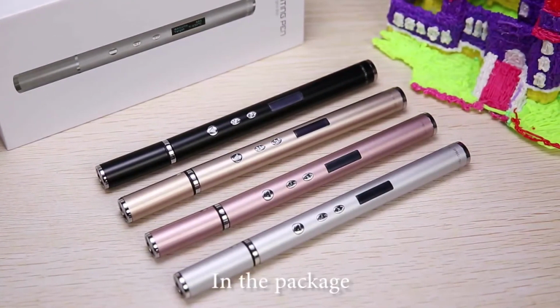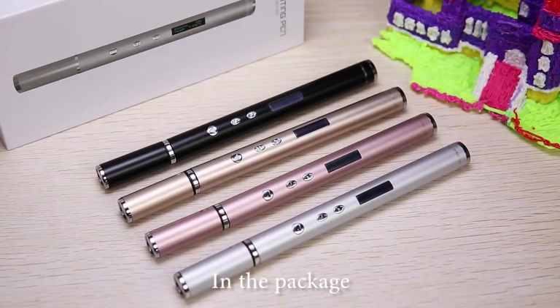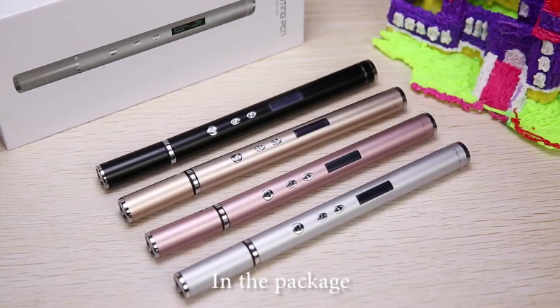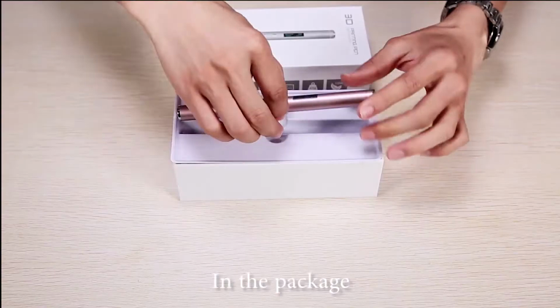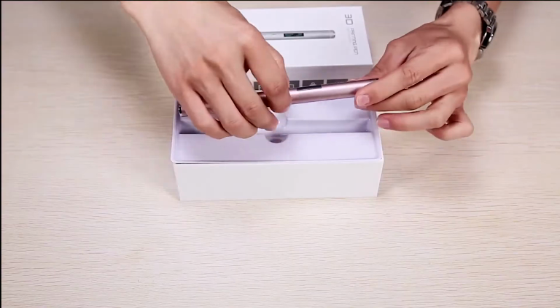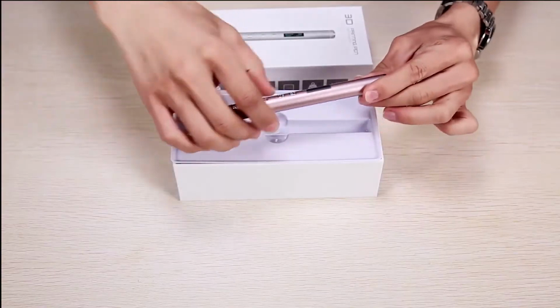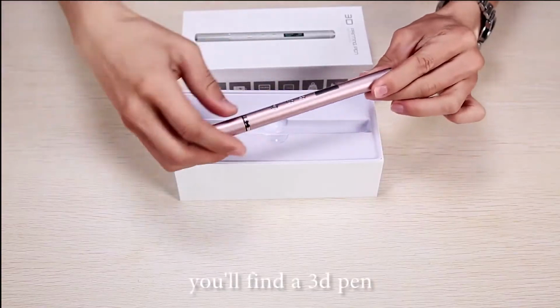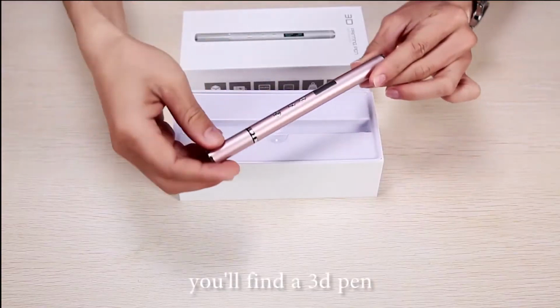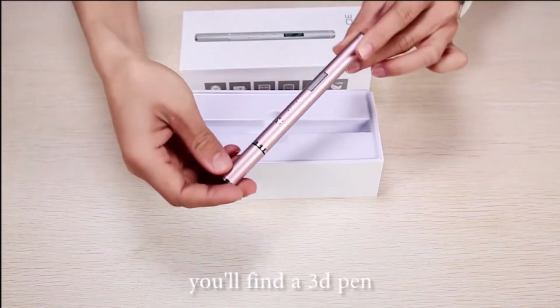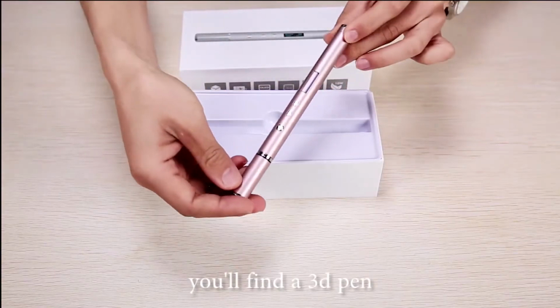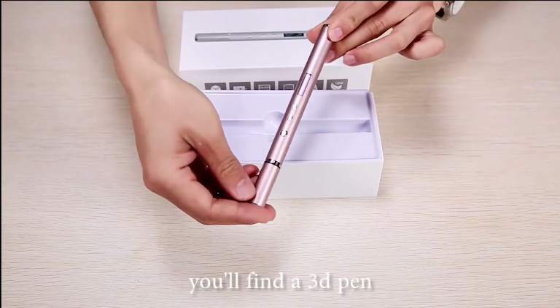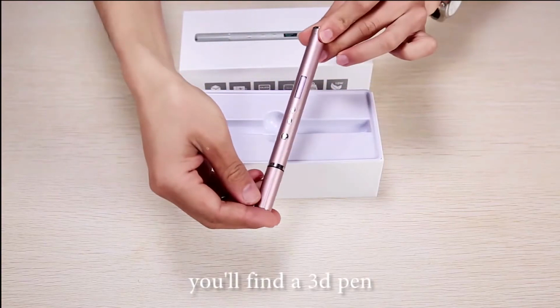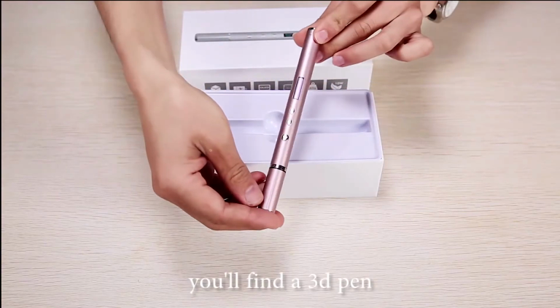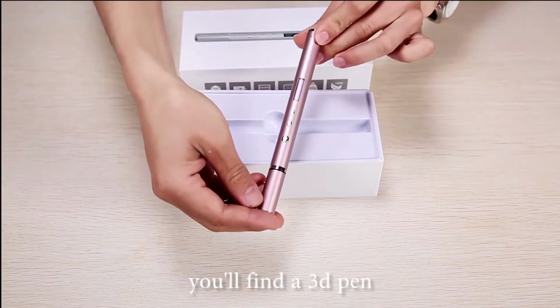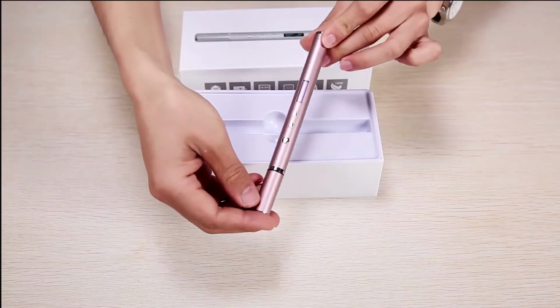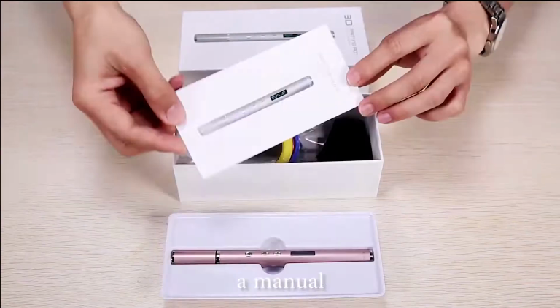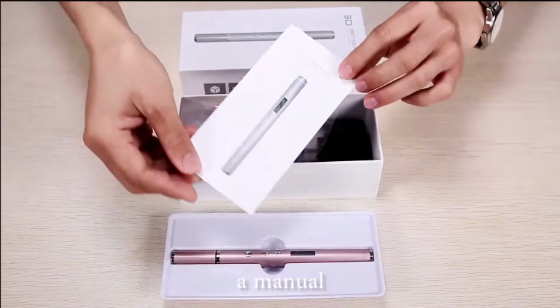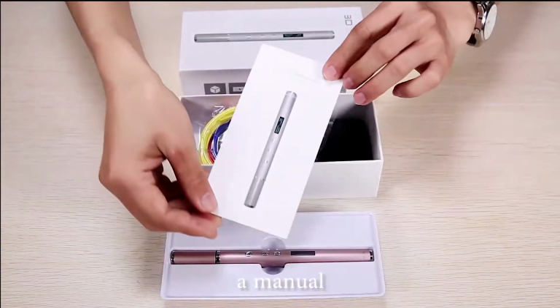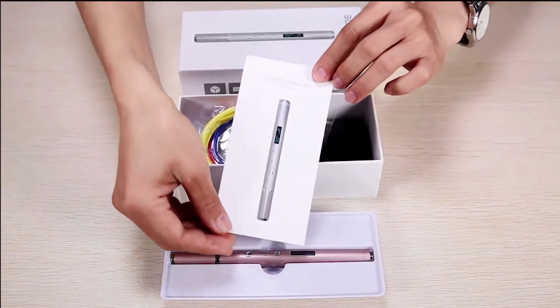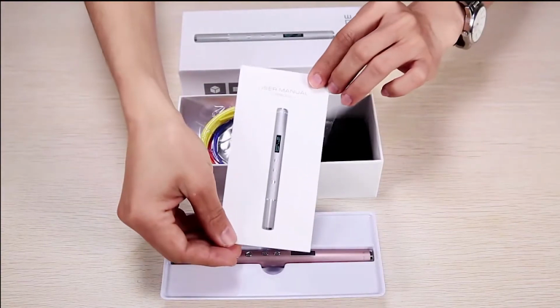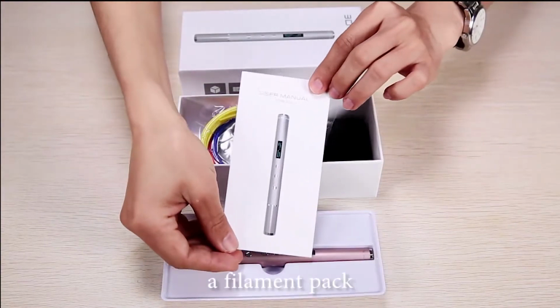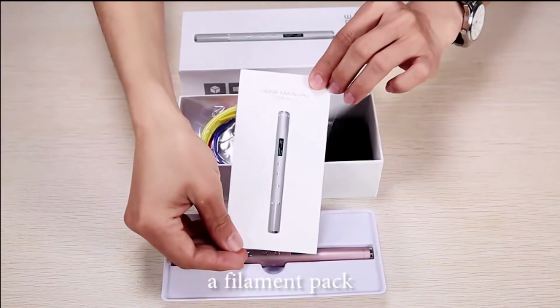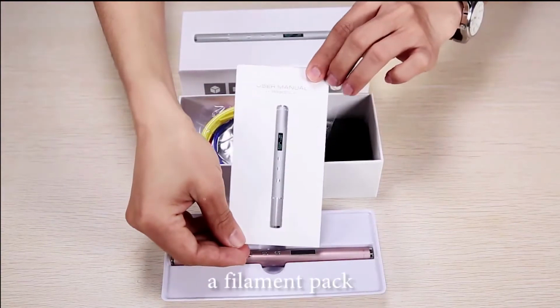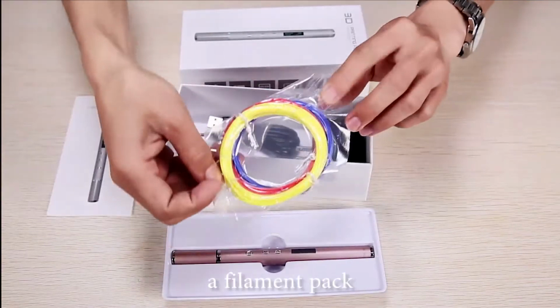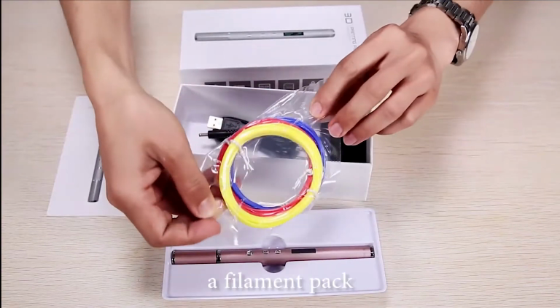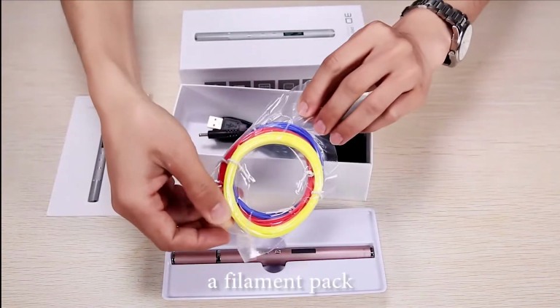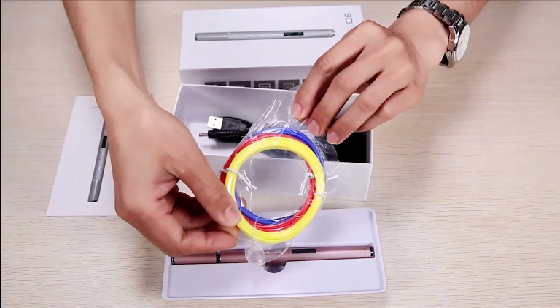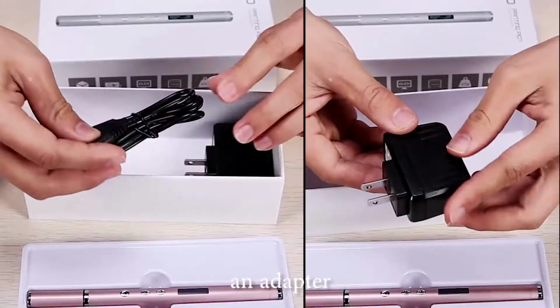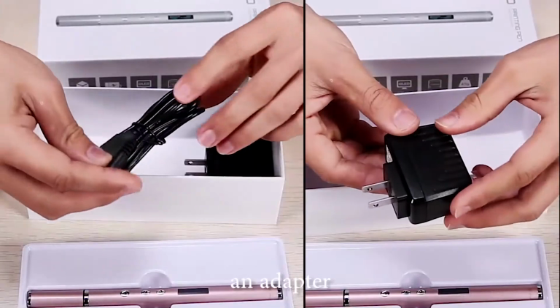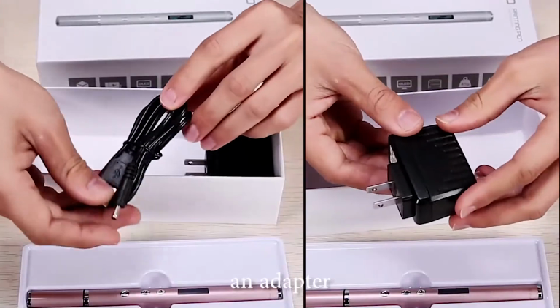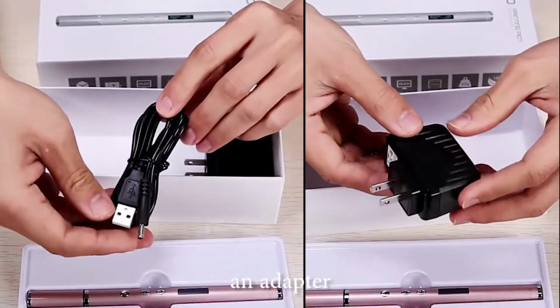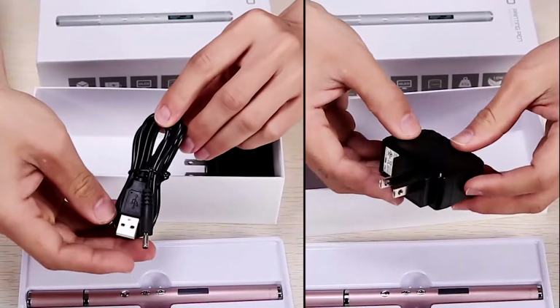In the package, you'll find a 3D pen, a manual, a filament pack, and an adapter.